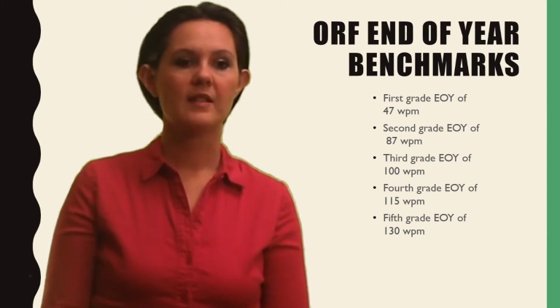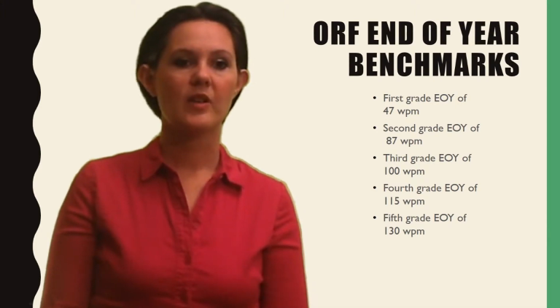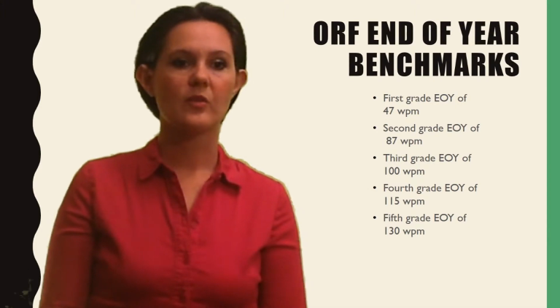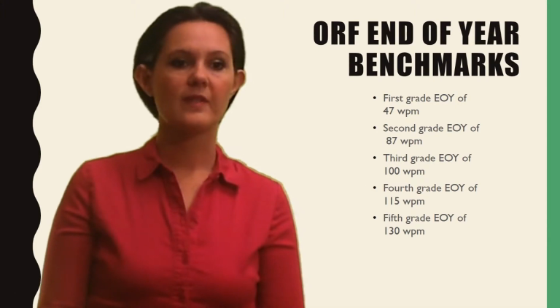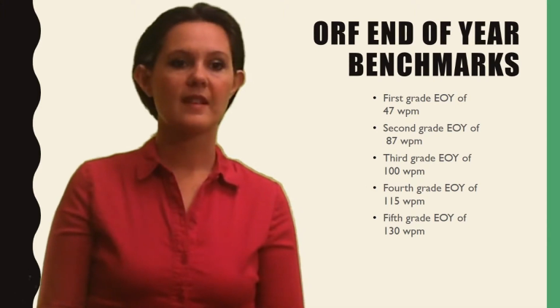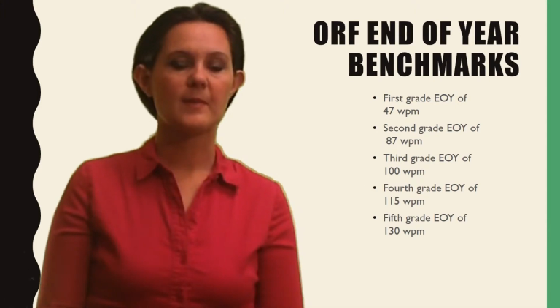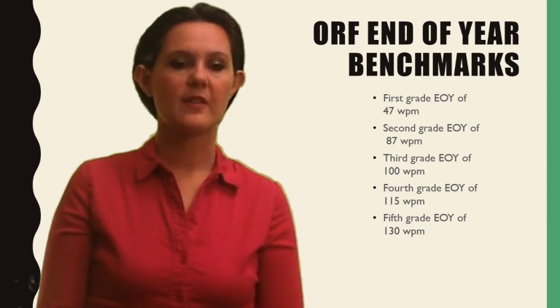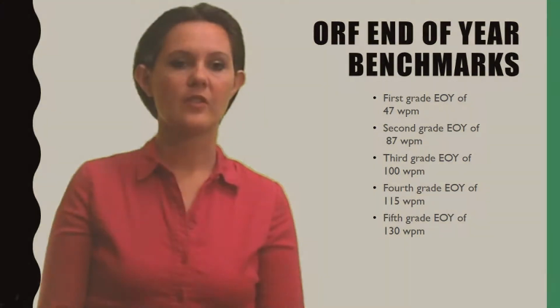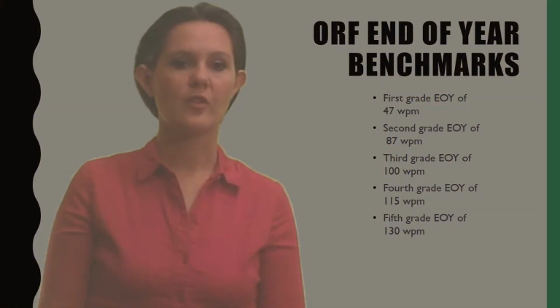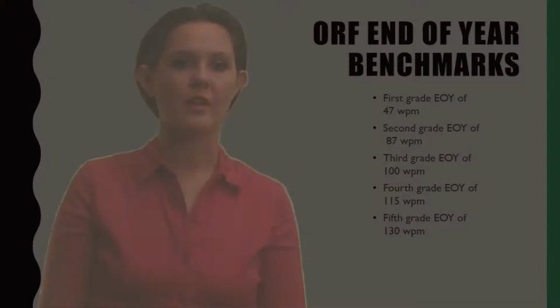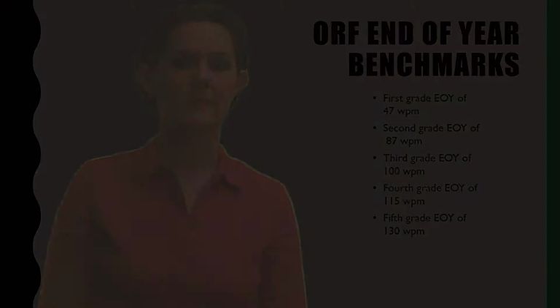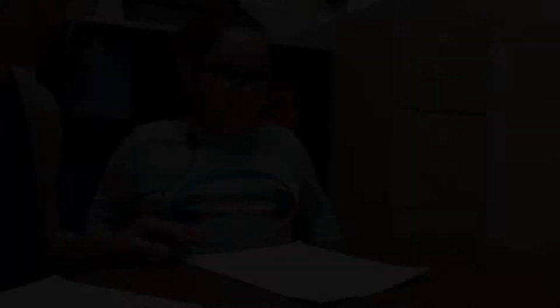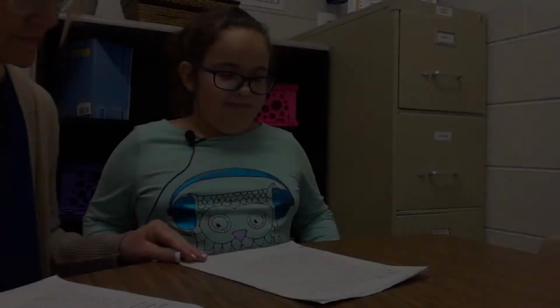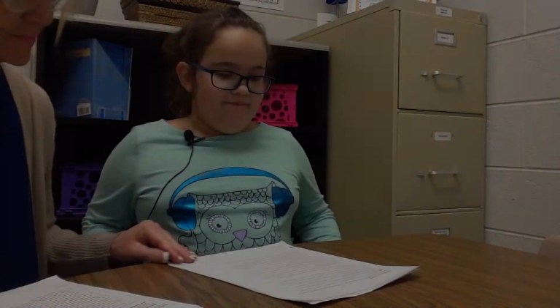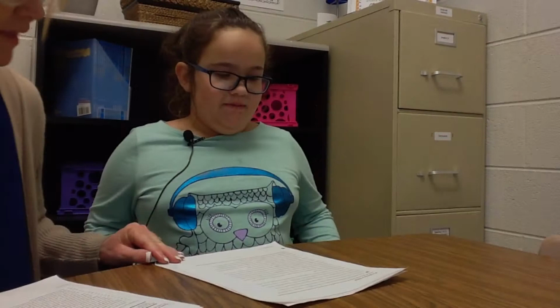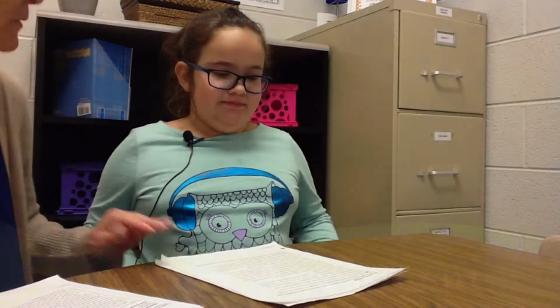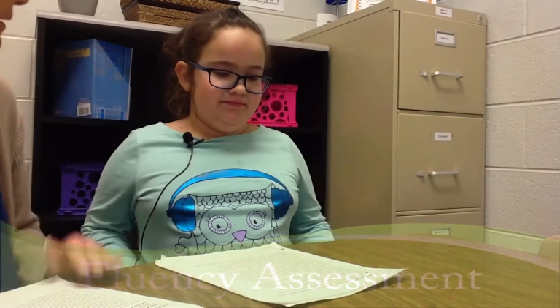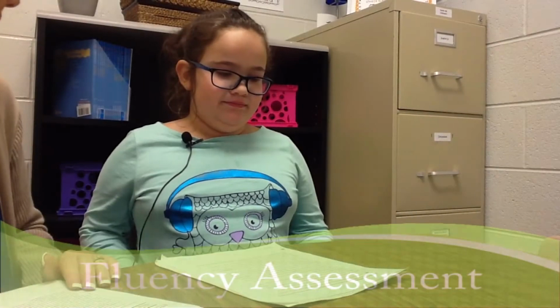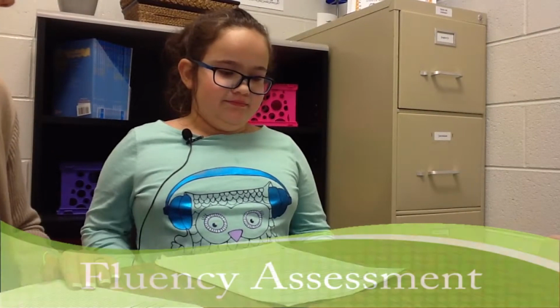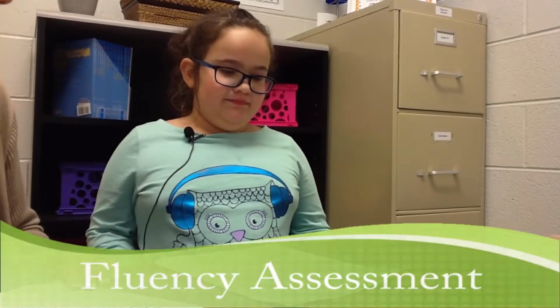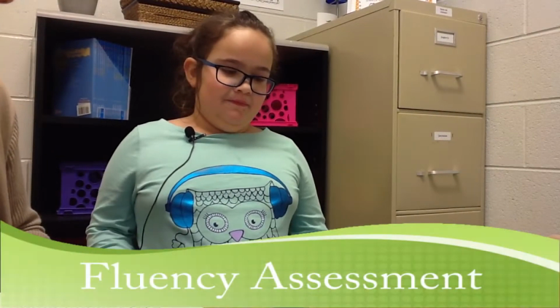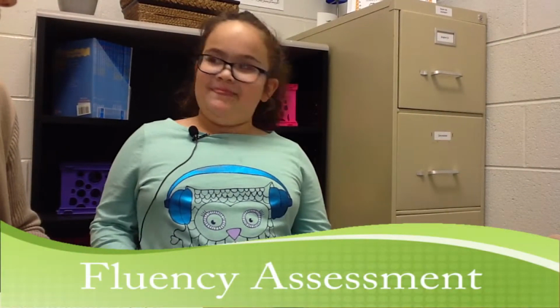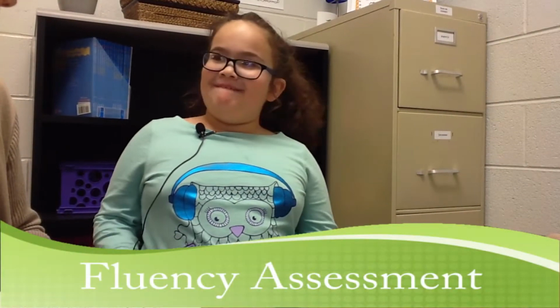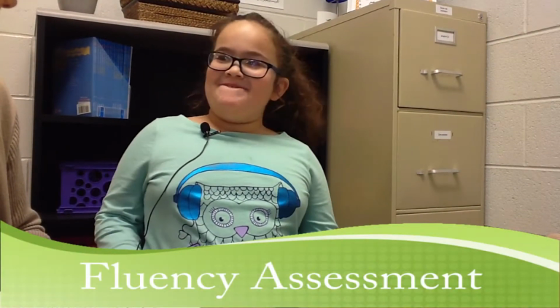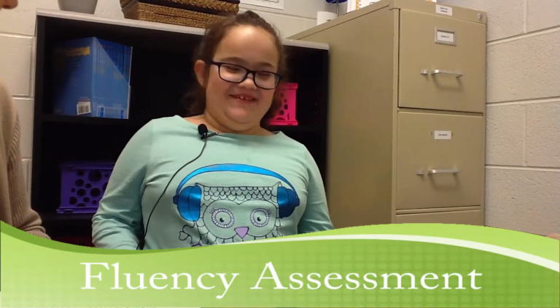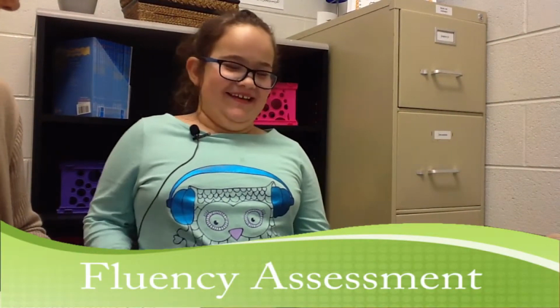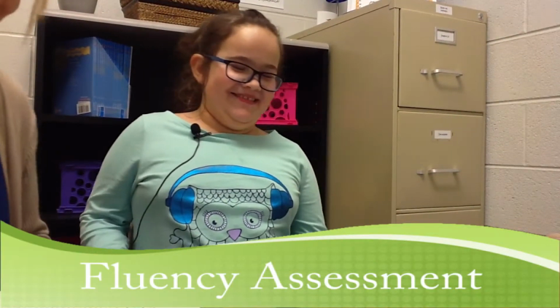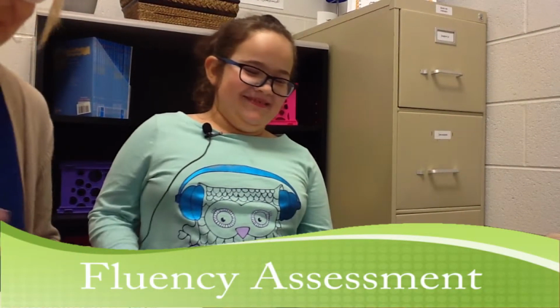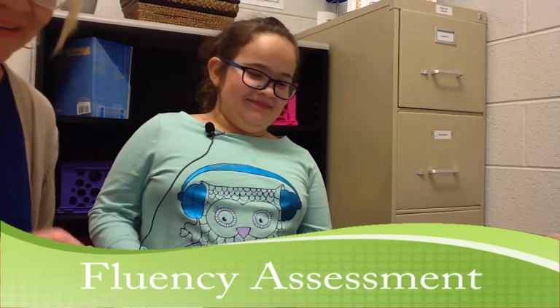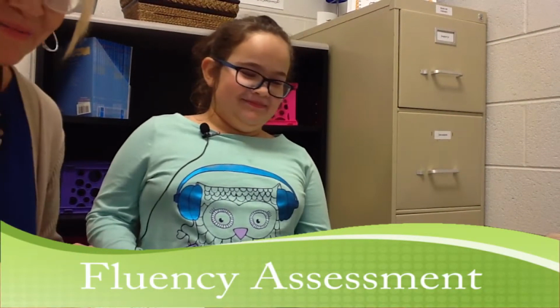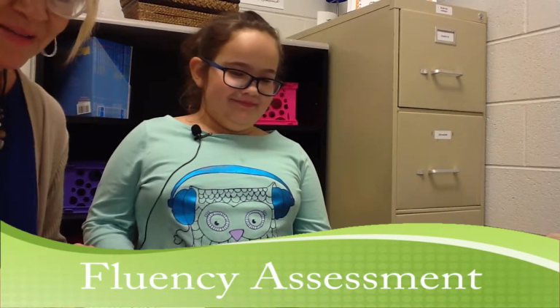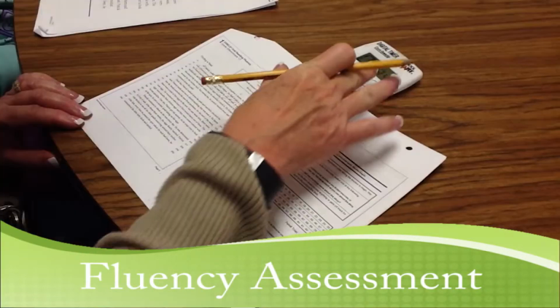Let's watch an ORF assessment of a third grader. Okay, Carolyn, are you ready? Yes. All right, you may begin.